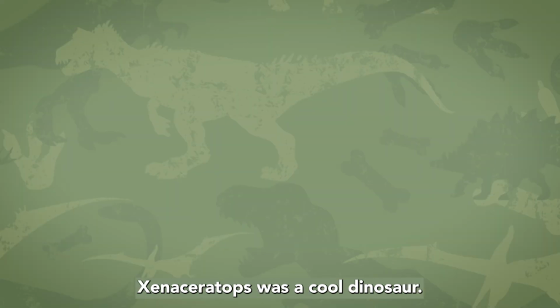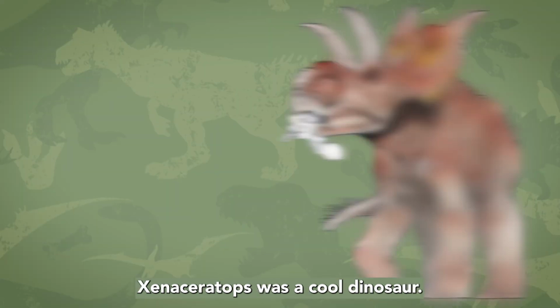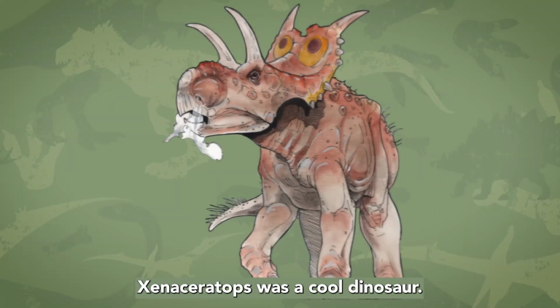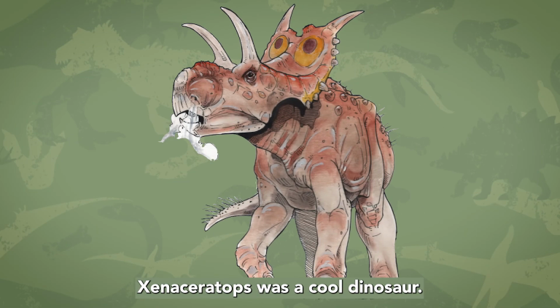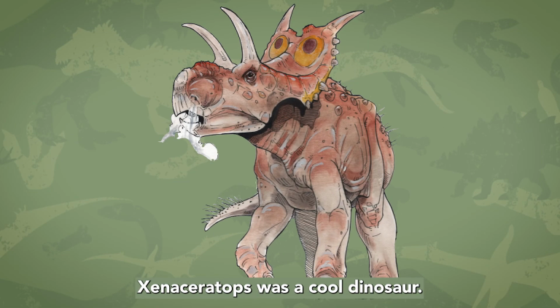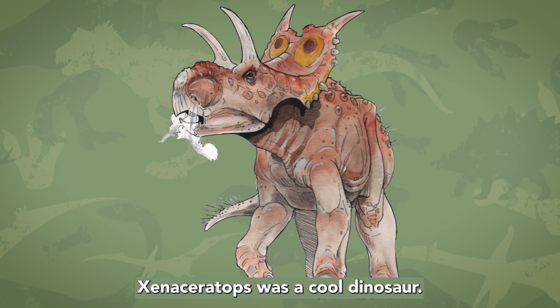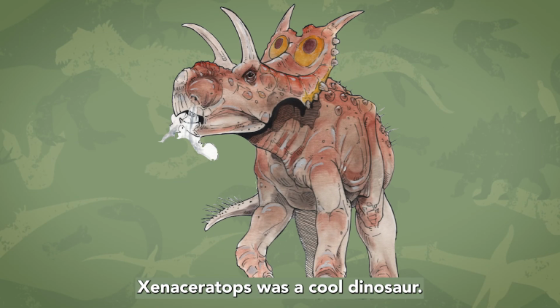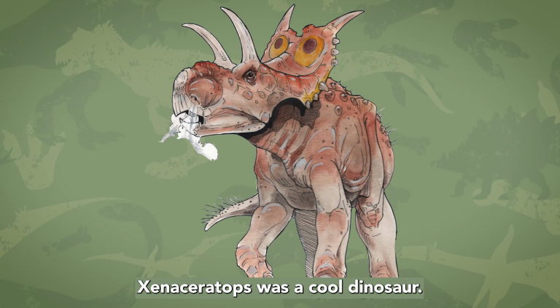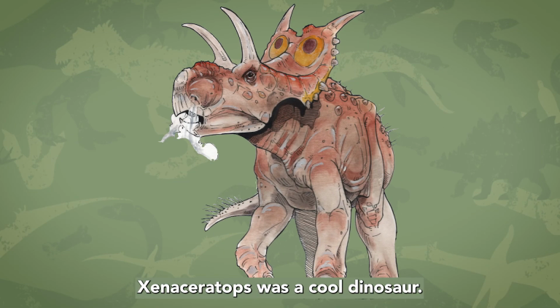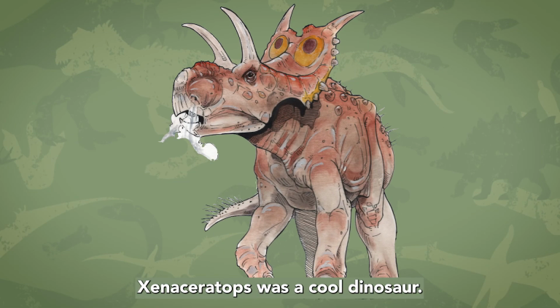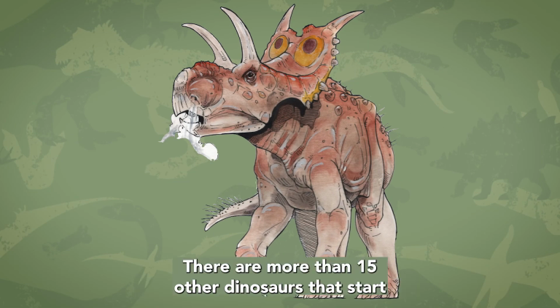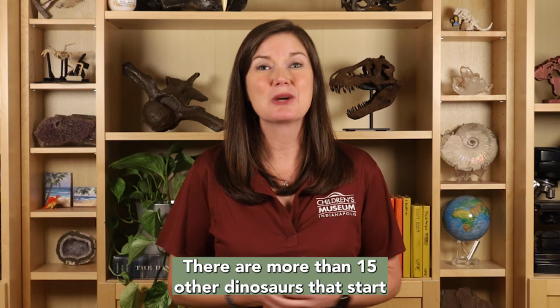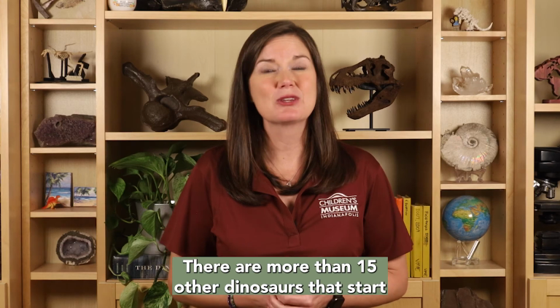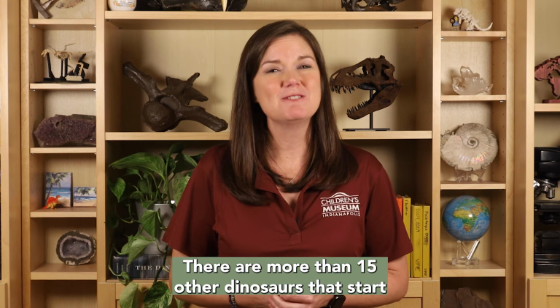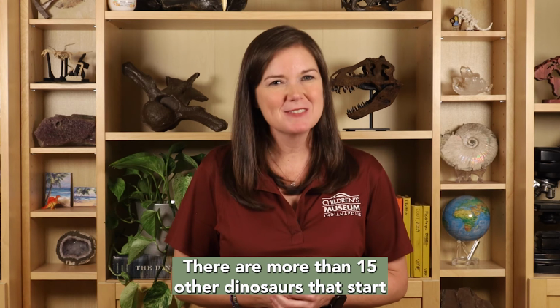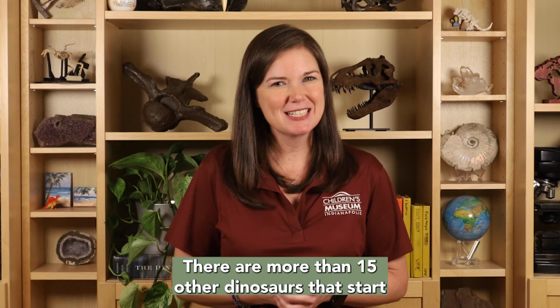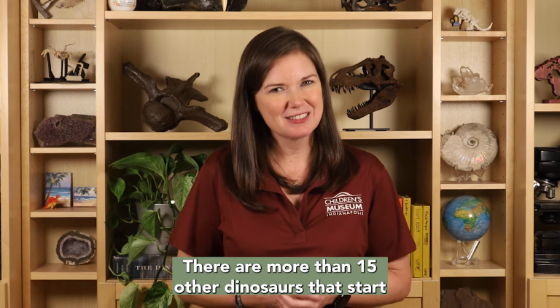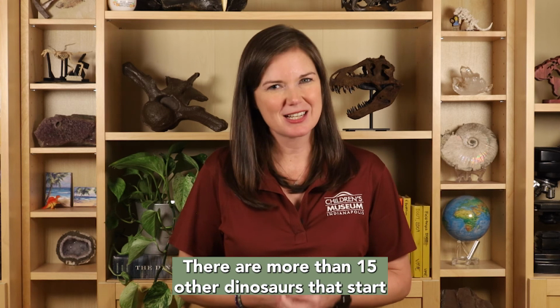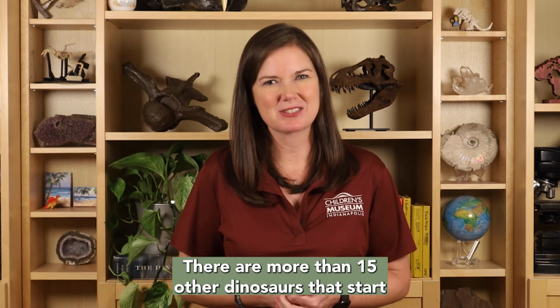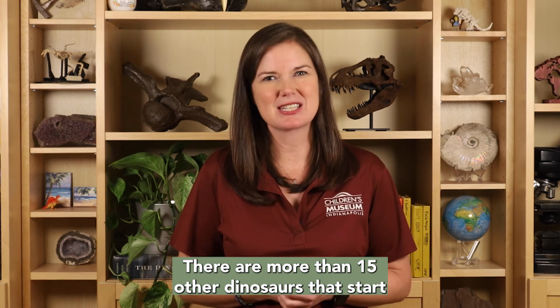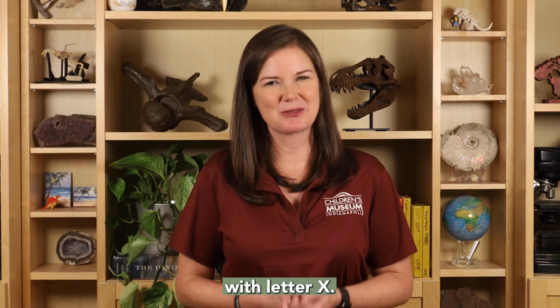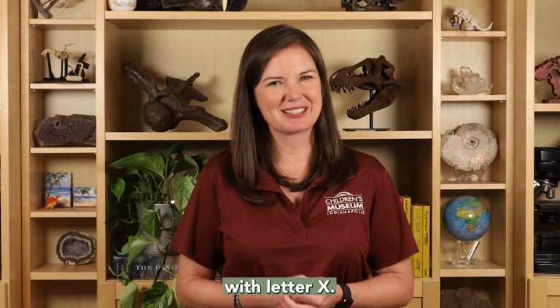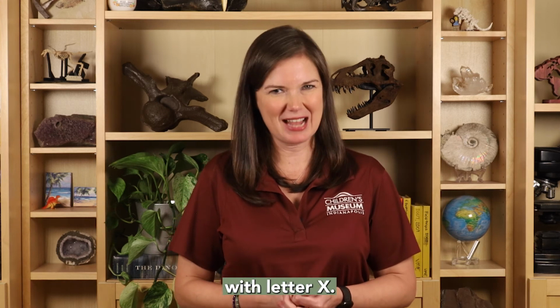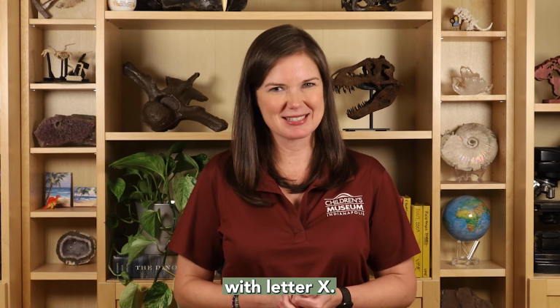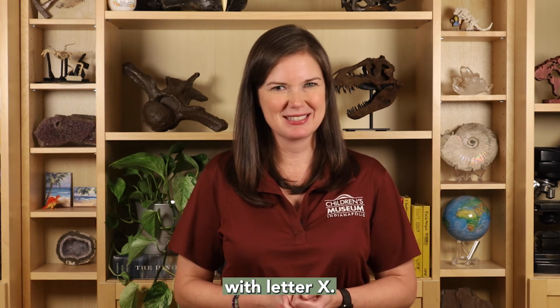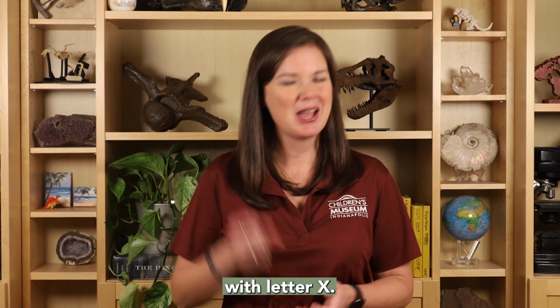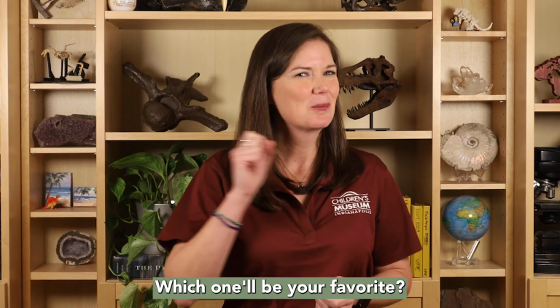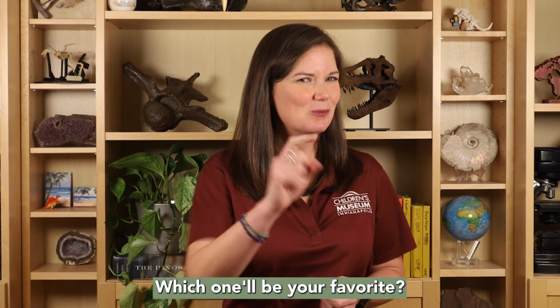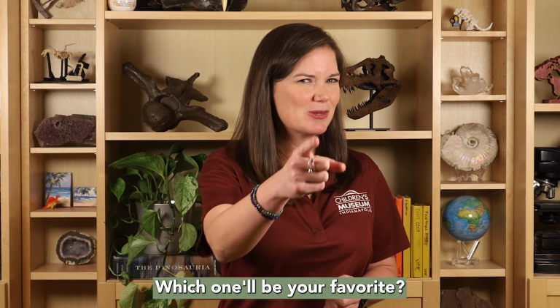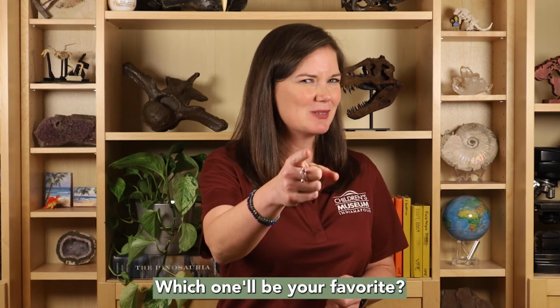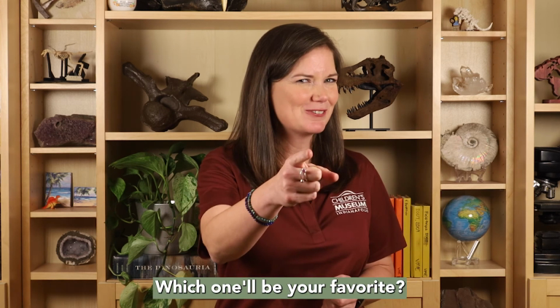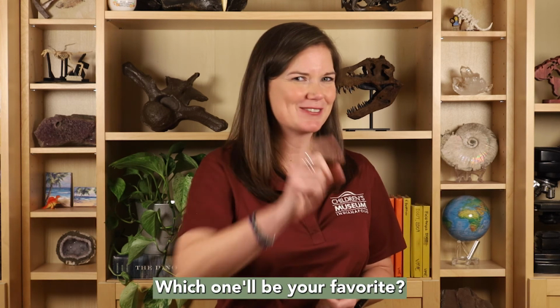Xenoceratops was a cool dinosaur. There are more than 15 other dinosaurs that start with the letter X. Which one will be your favorite?